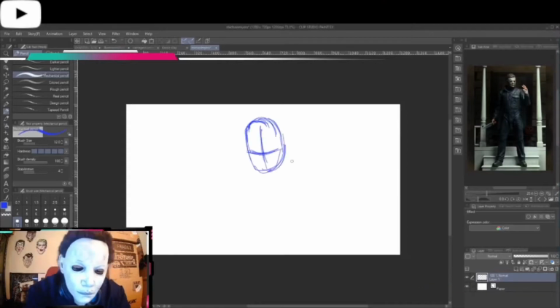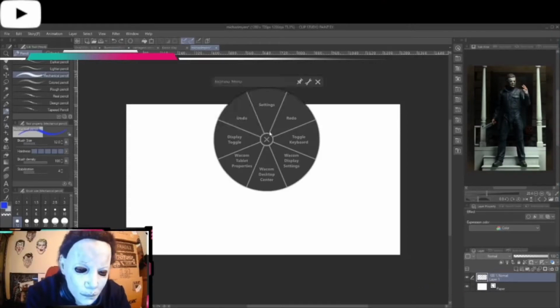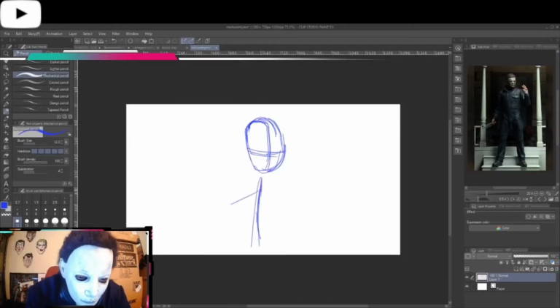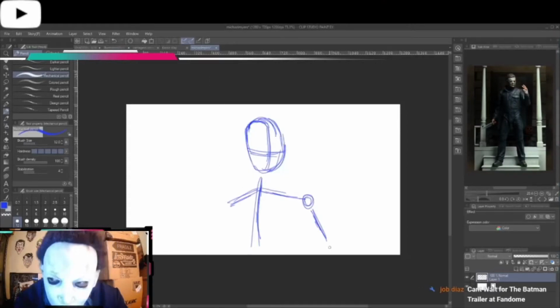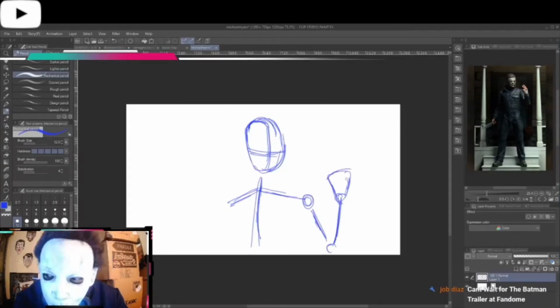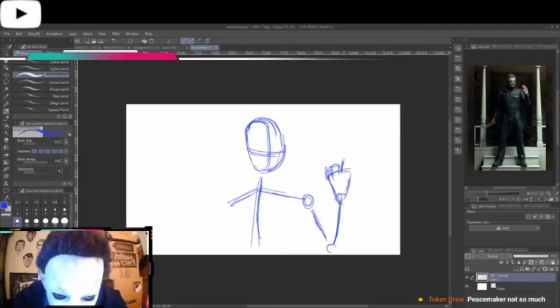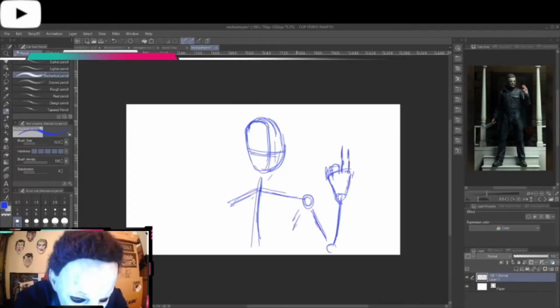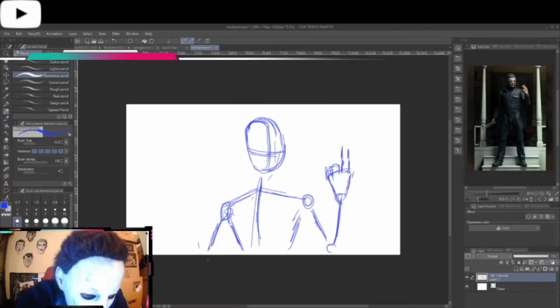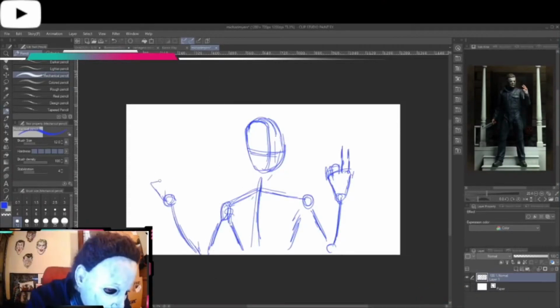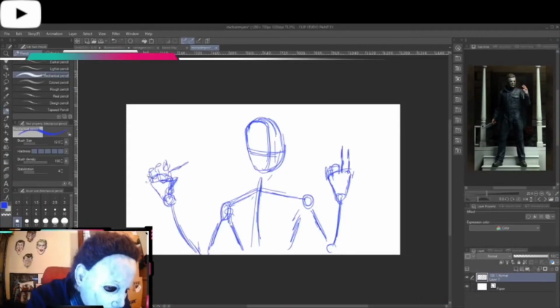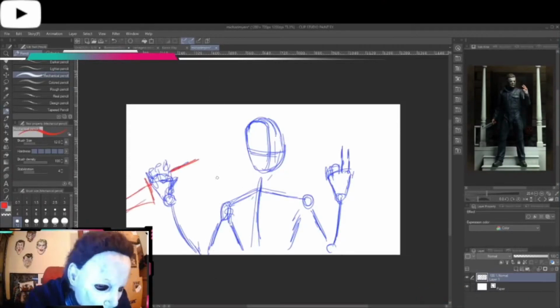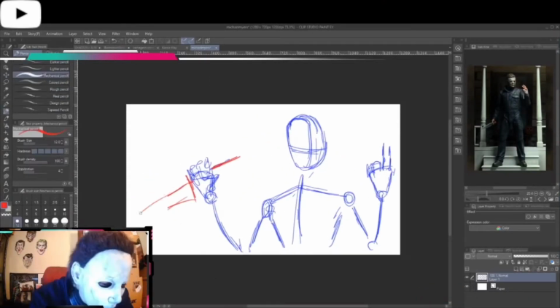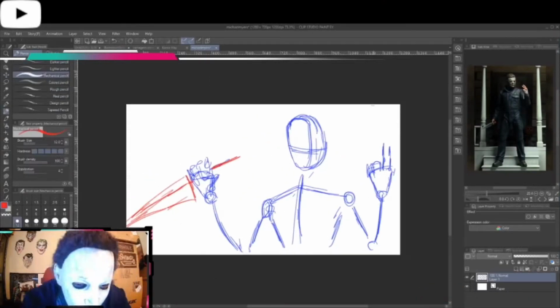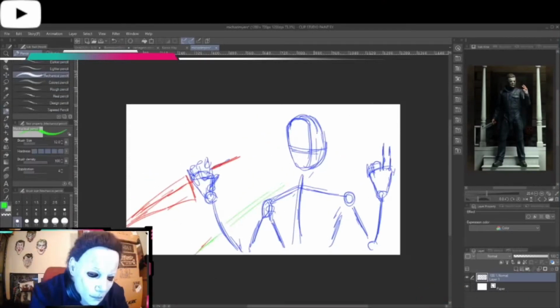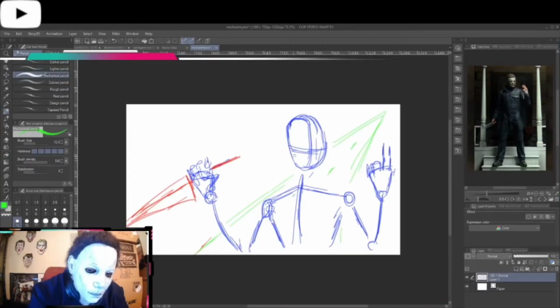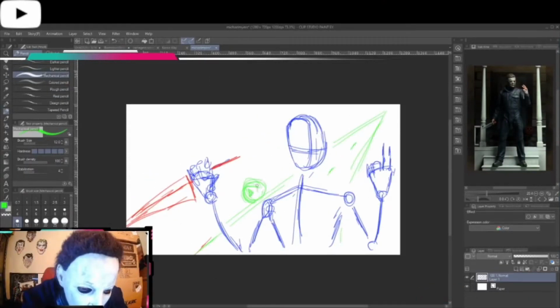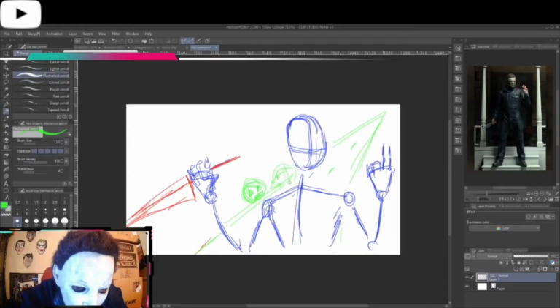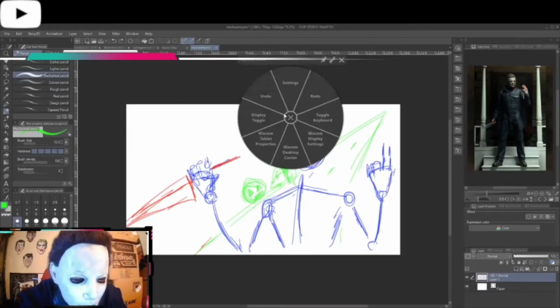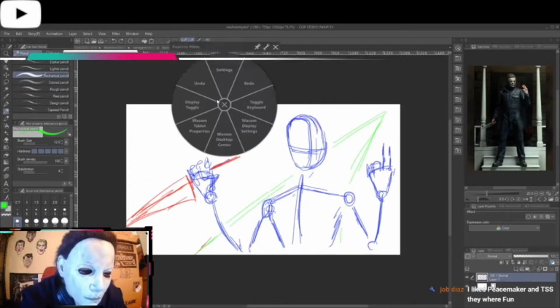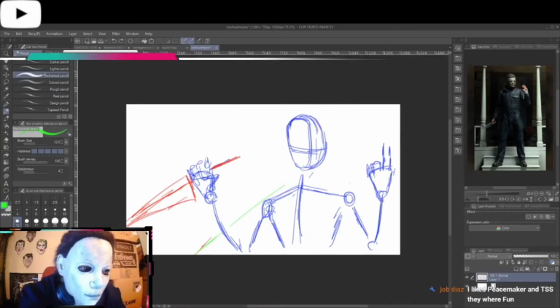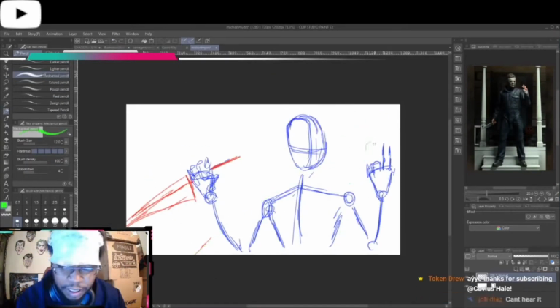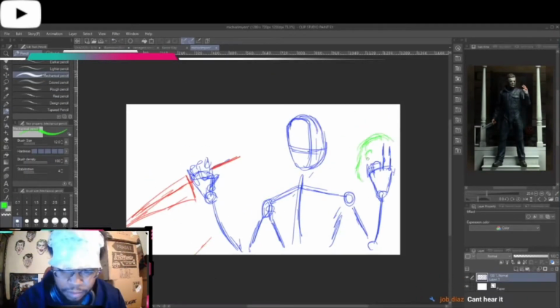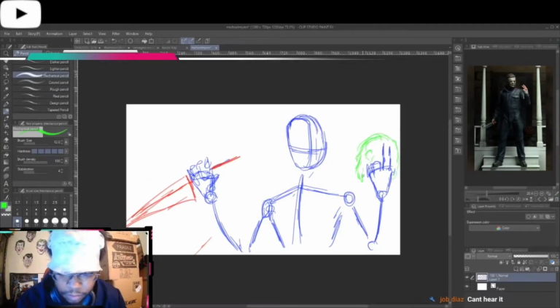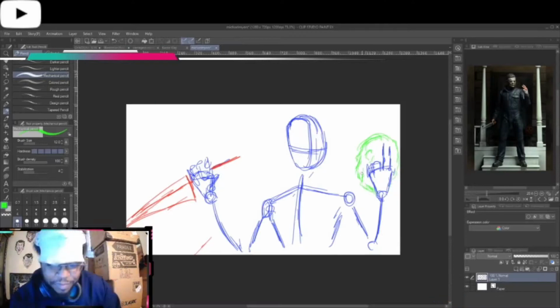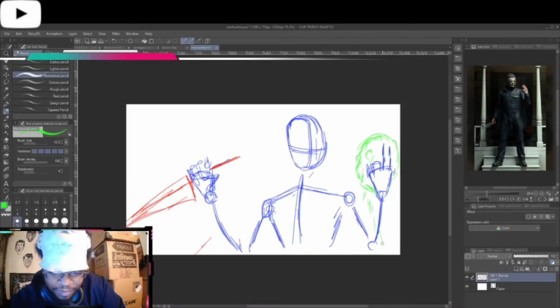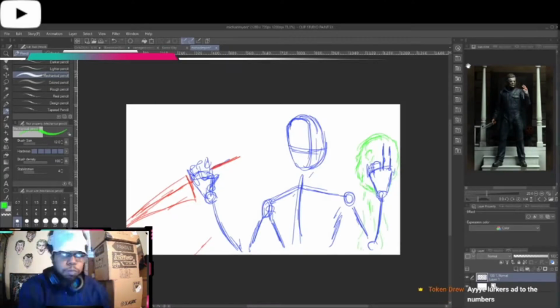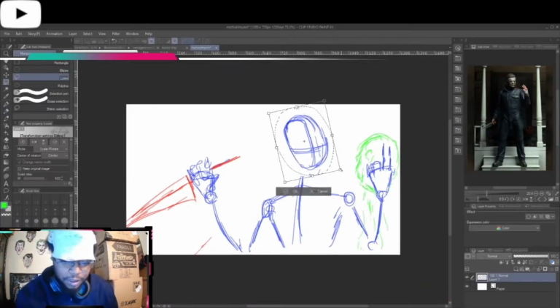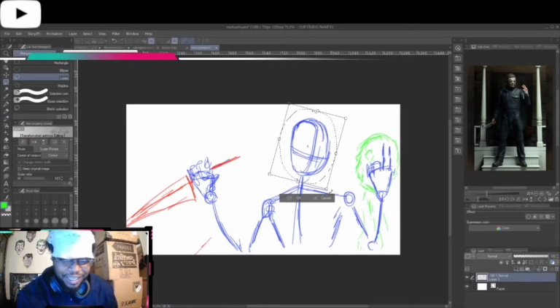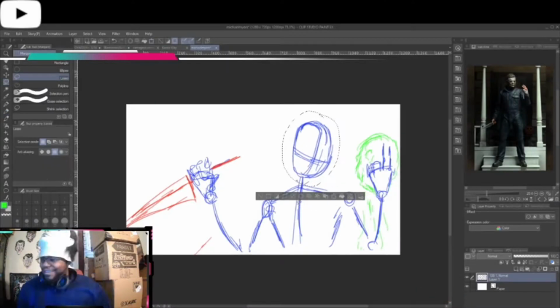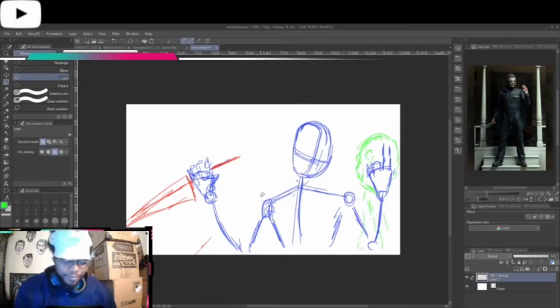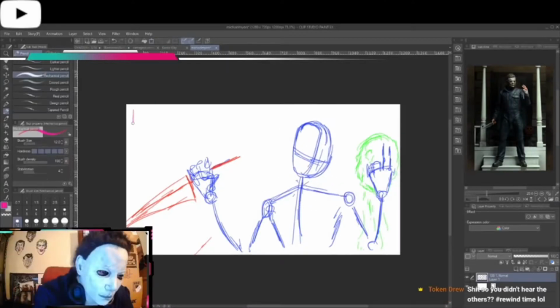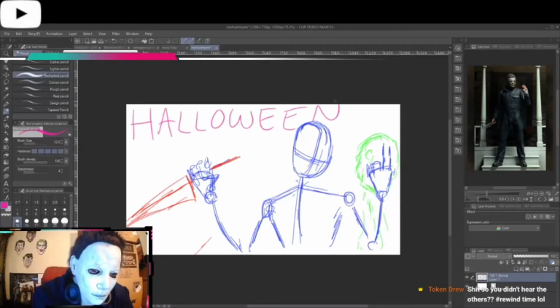All right, we're drawing Michael Myers today. So I always start off with this, the stick figure, just to get a general idea of what I want.